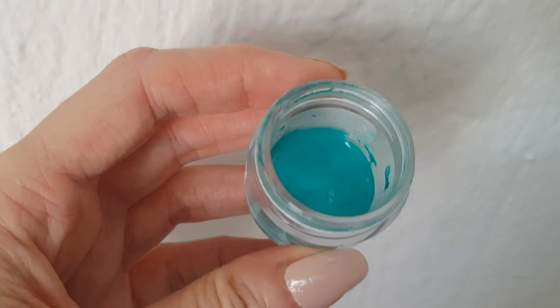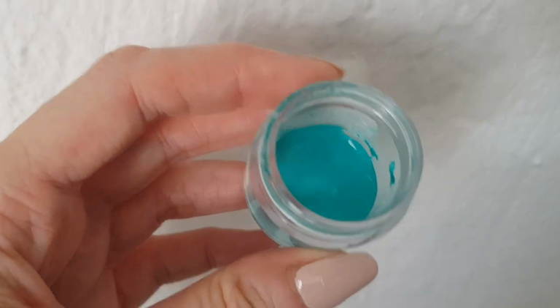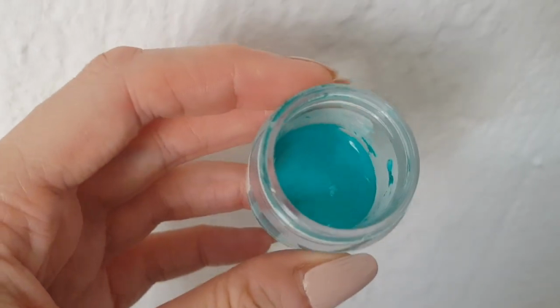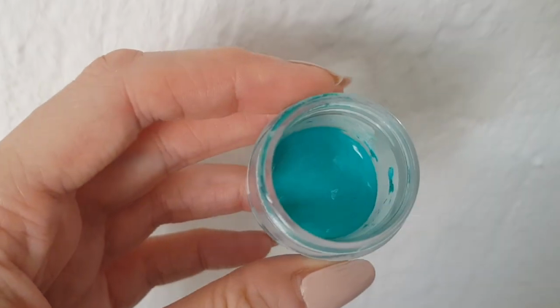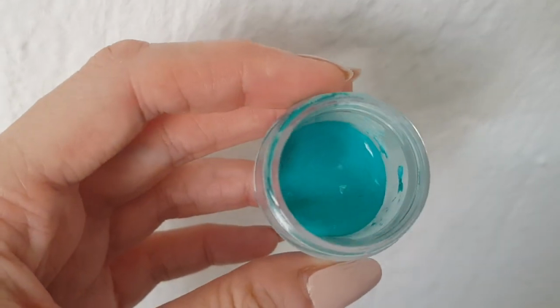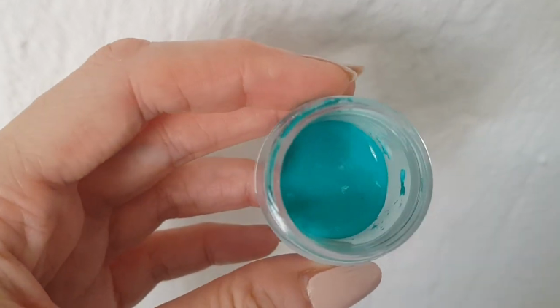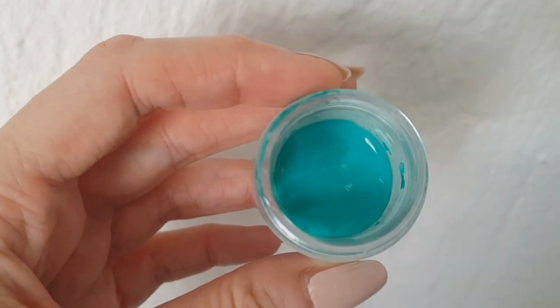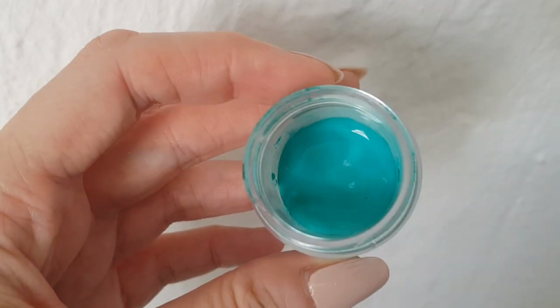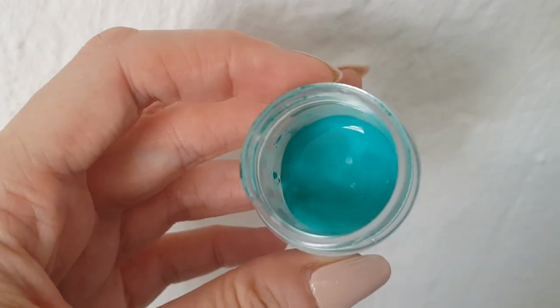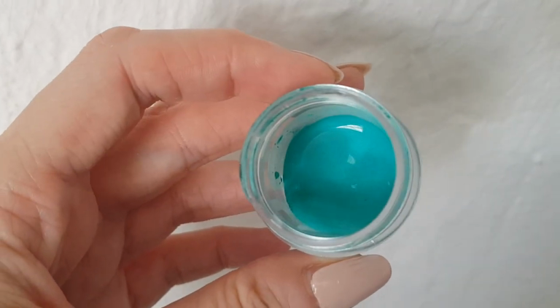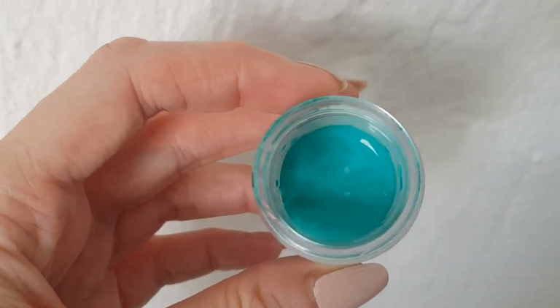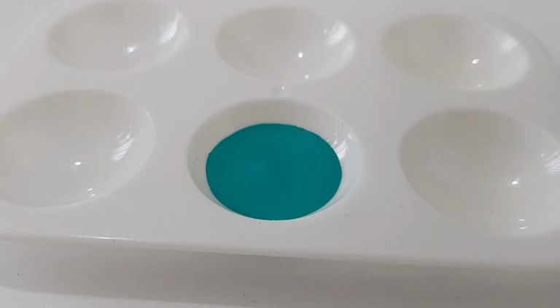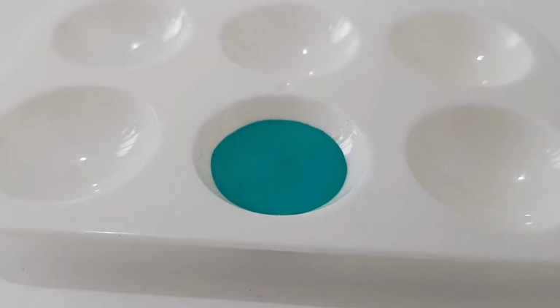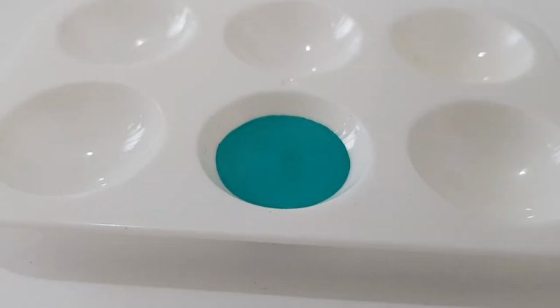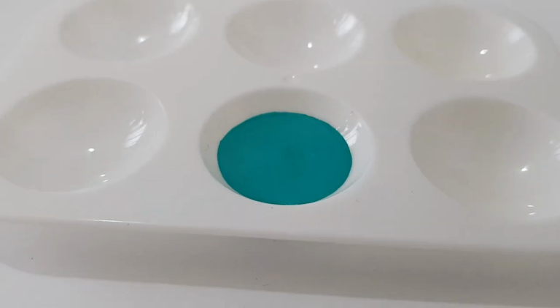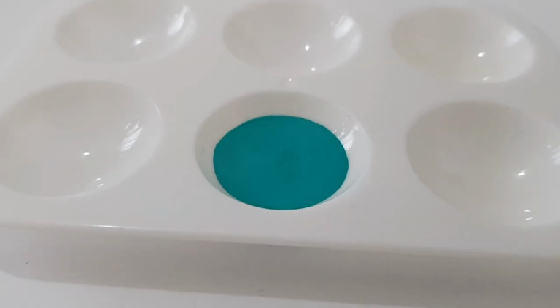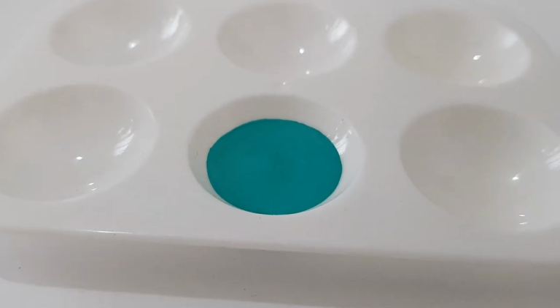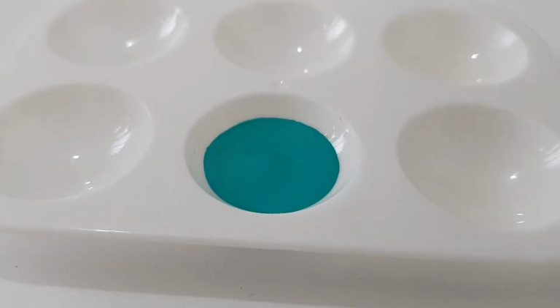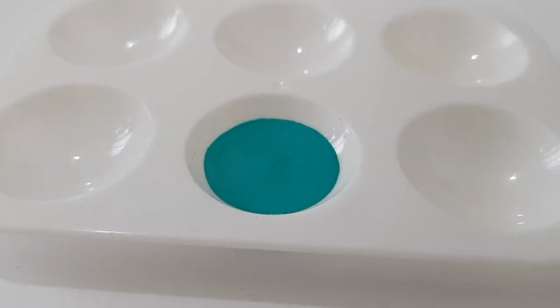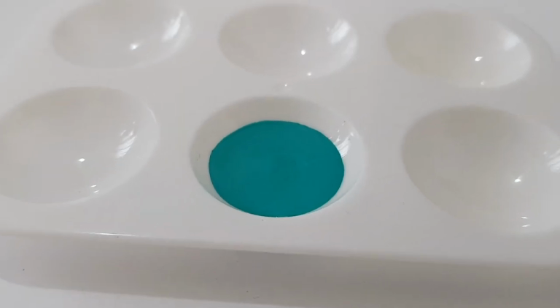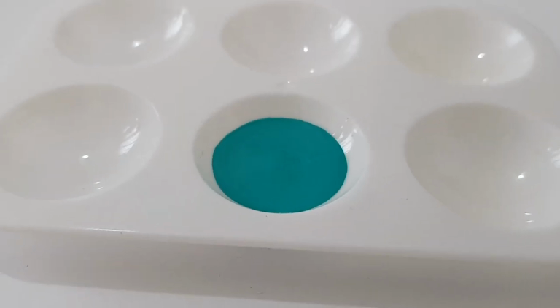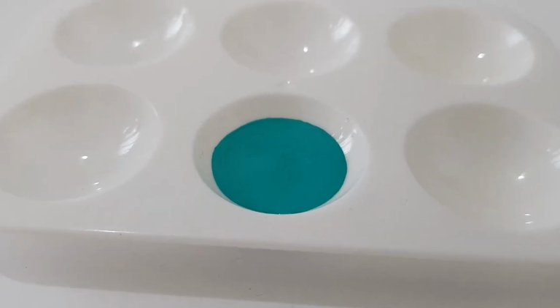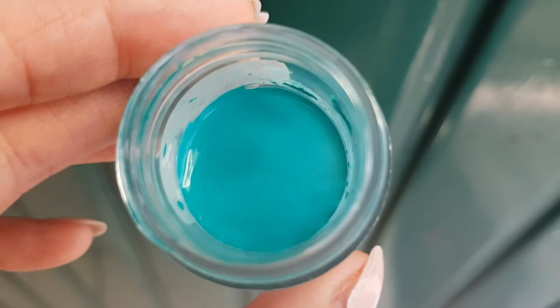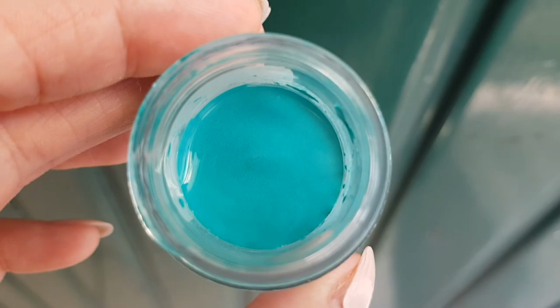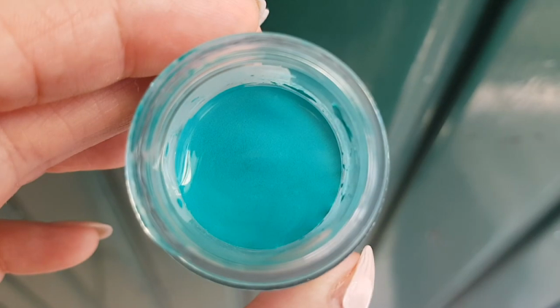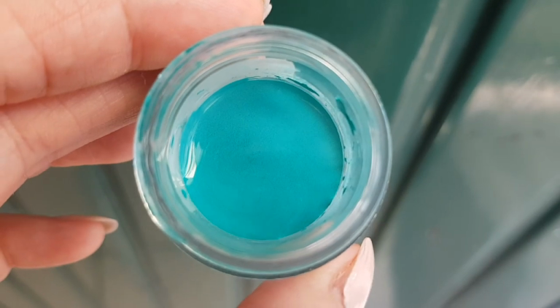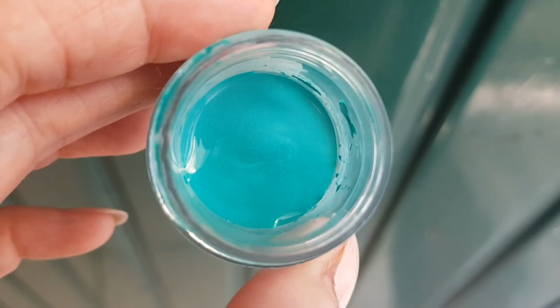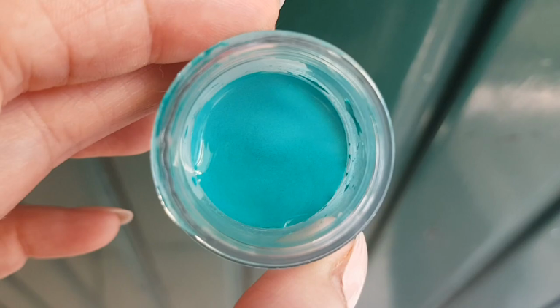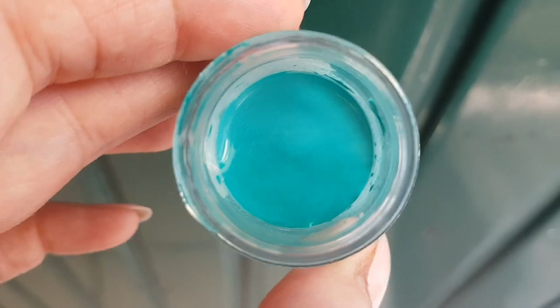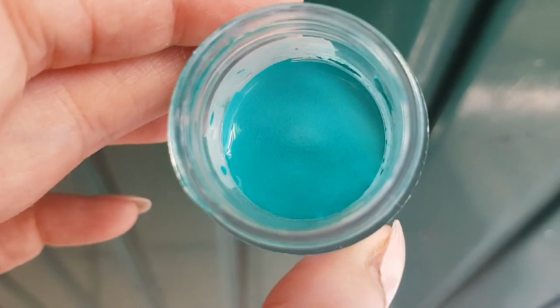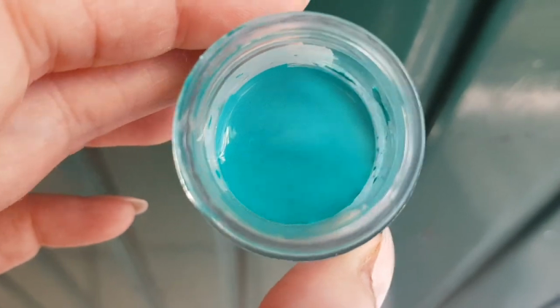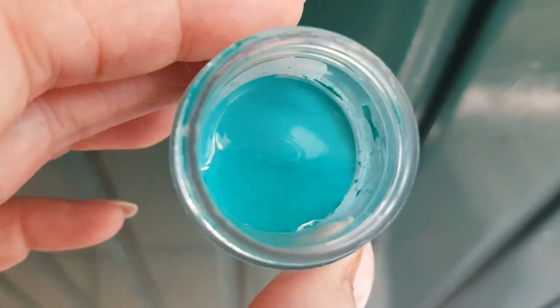Hey guys, it's Rene. So today I thought I'd share with you how to easily and quickly make some teal gel food coloring at home.